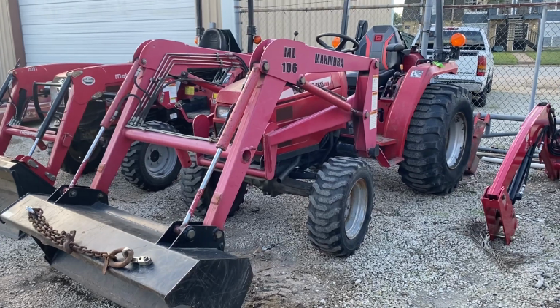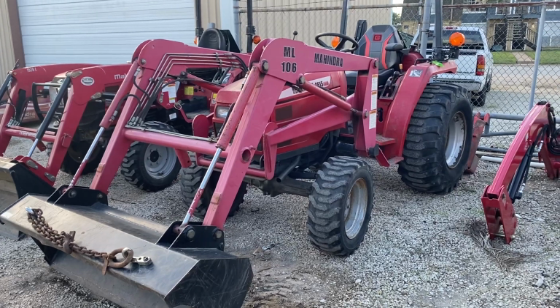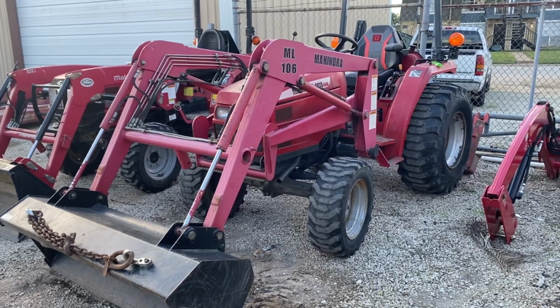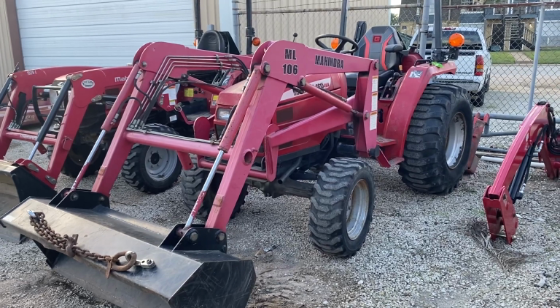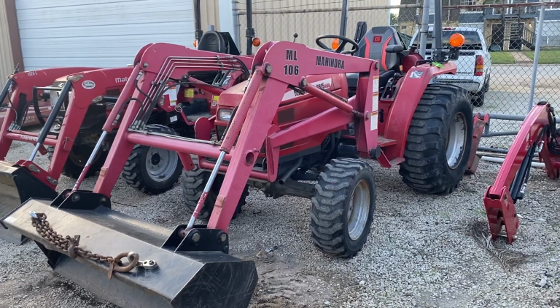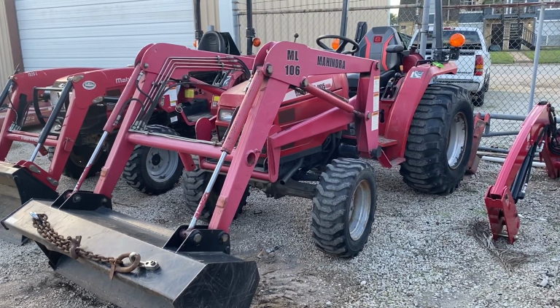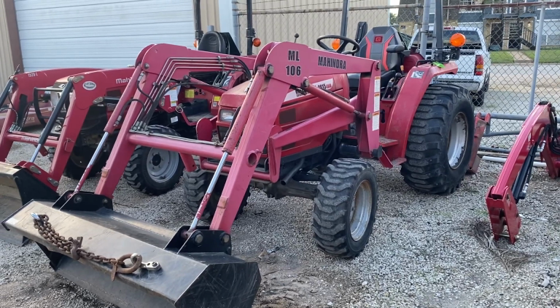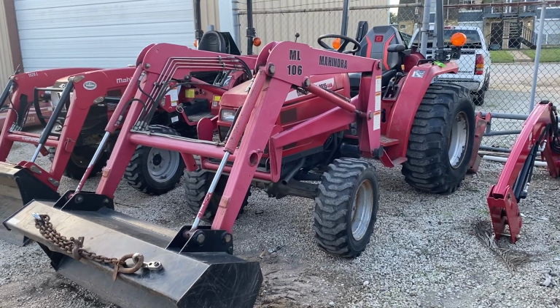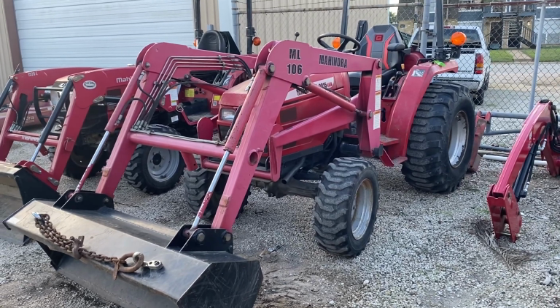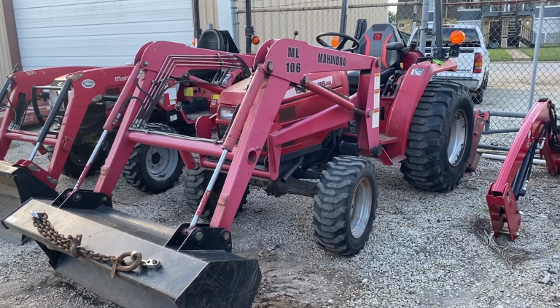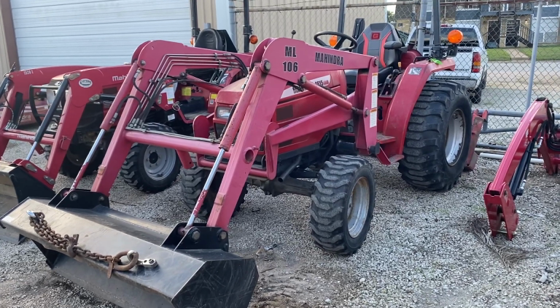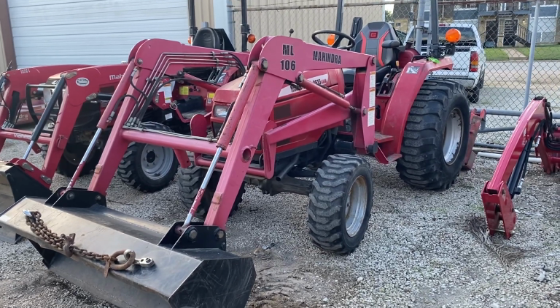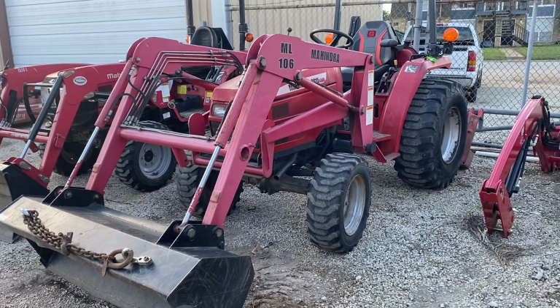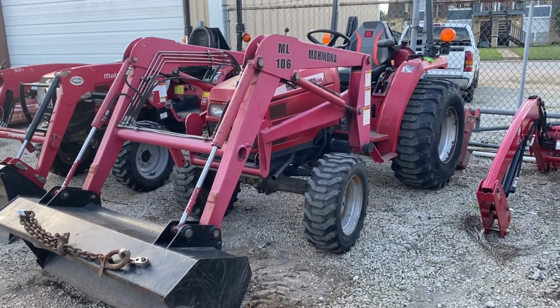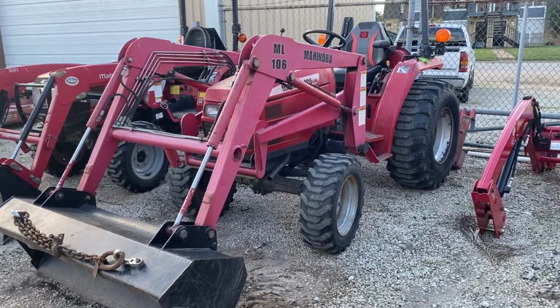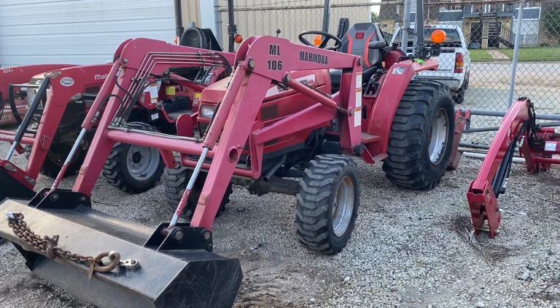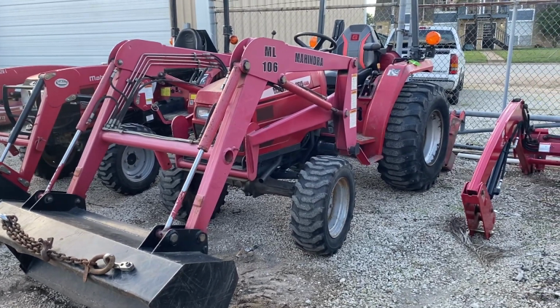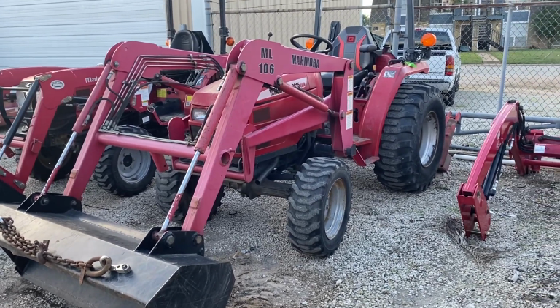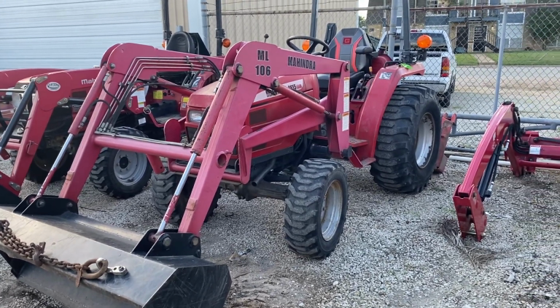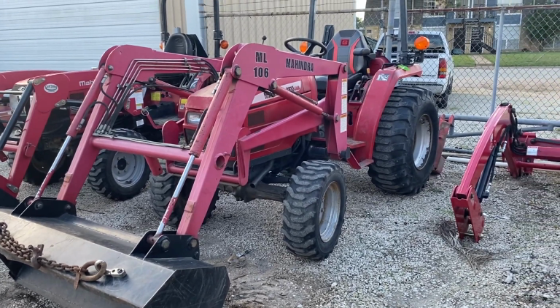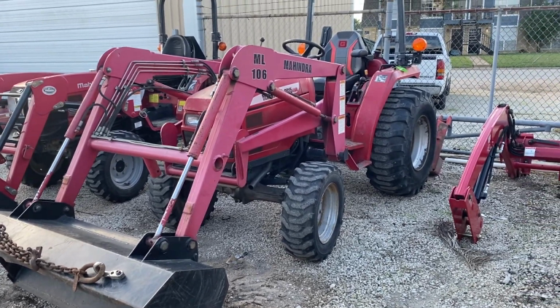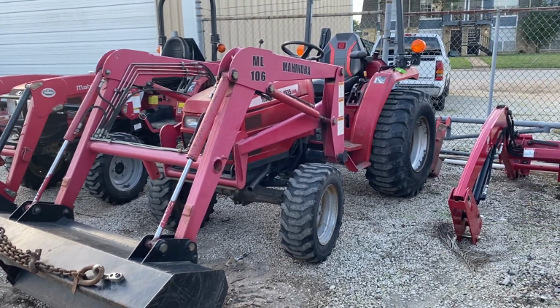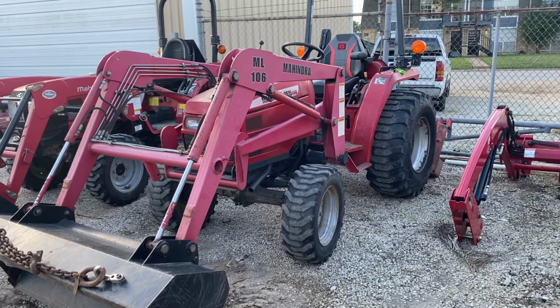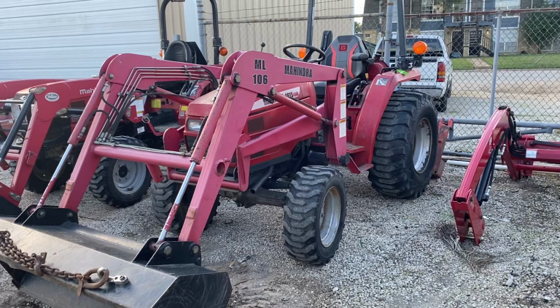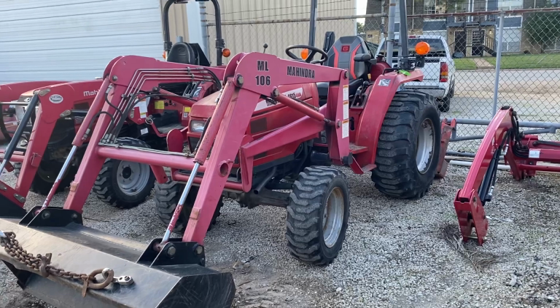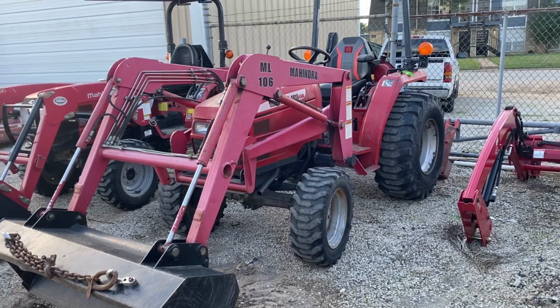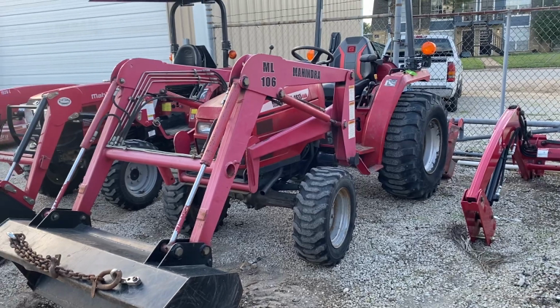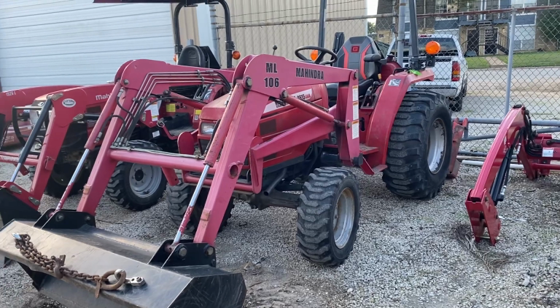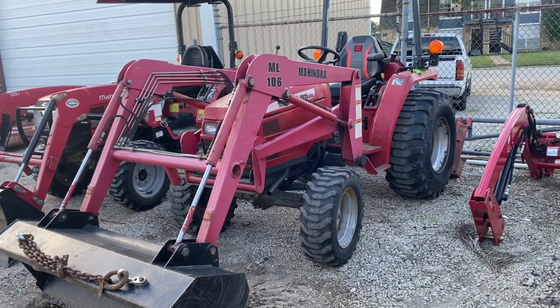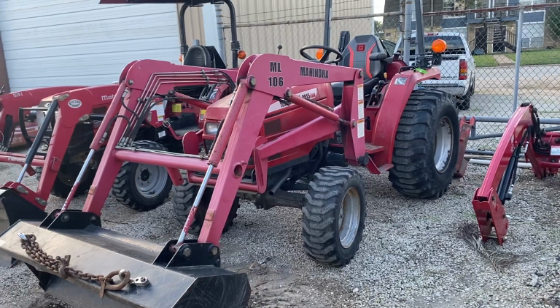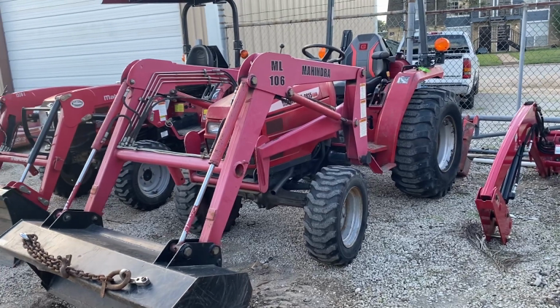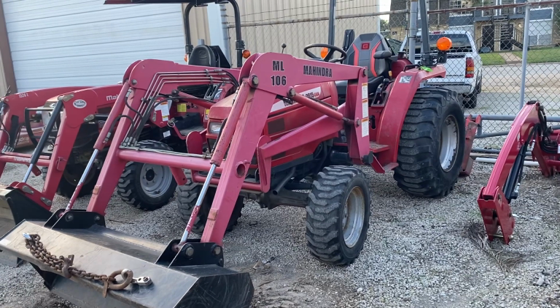Good afternoon guys, Henry at Cliff Jones RV and Tractor Ray in Sealy, Texas. A customer brought in this Mahindra.